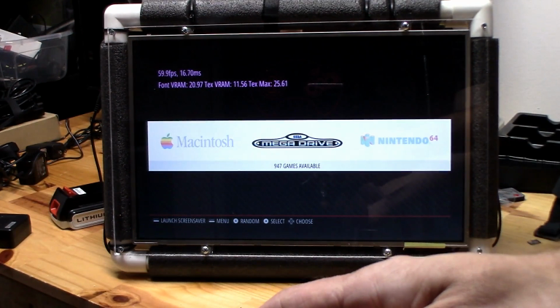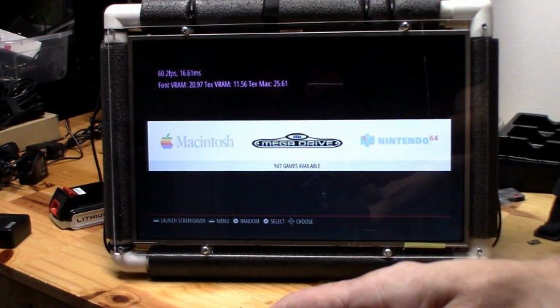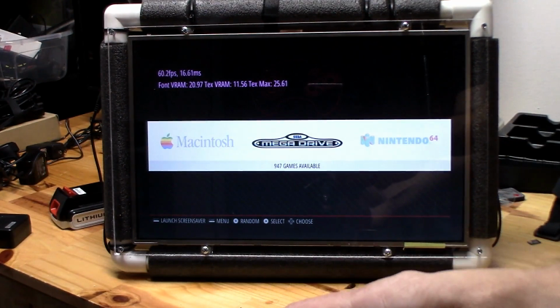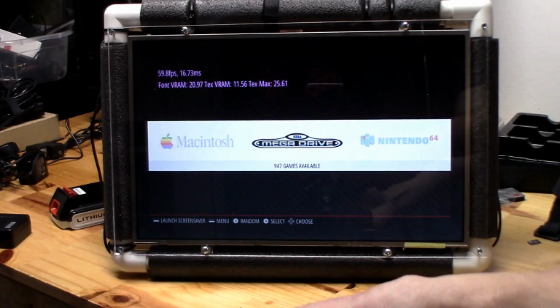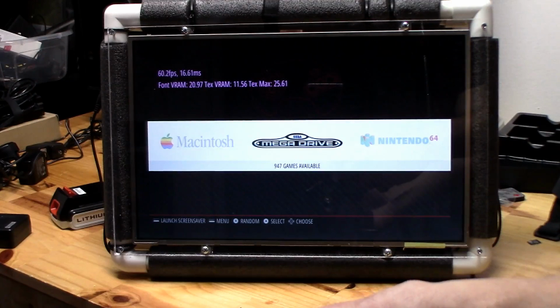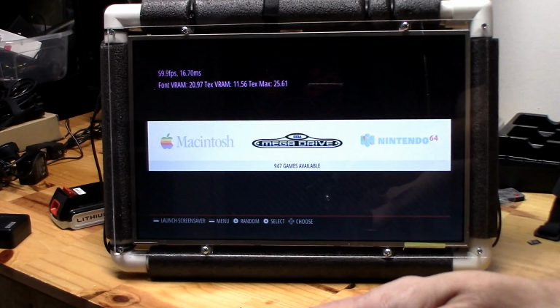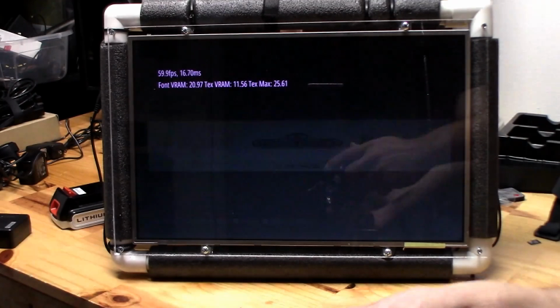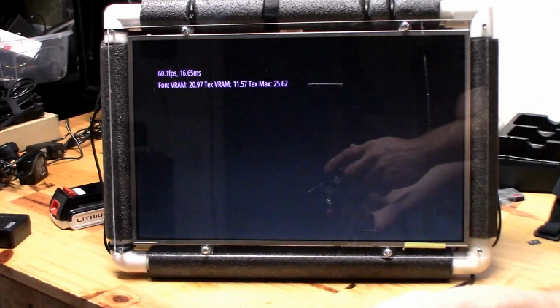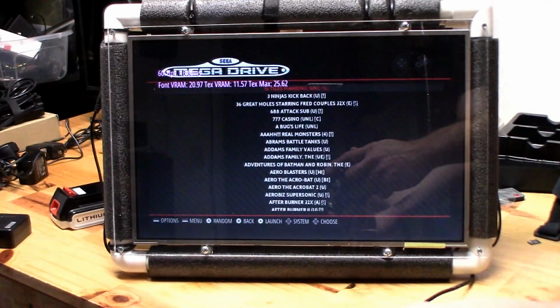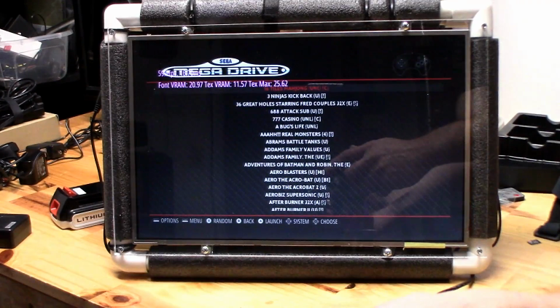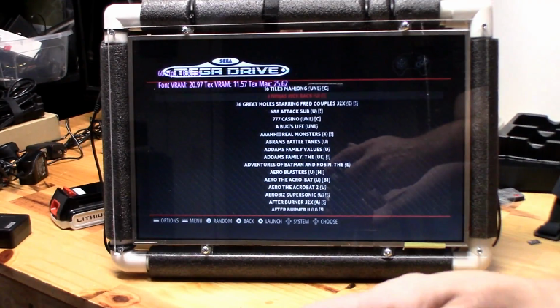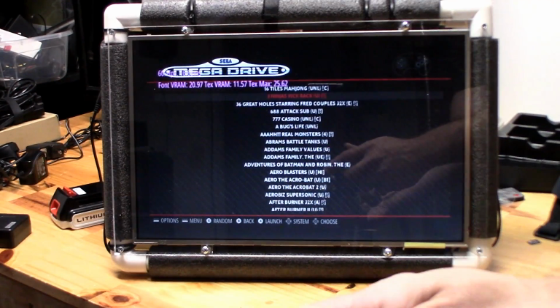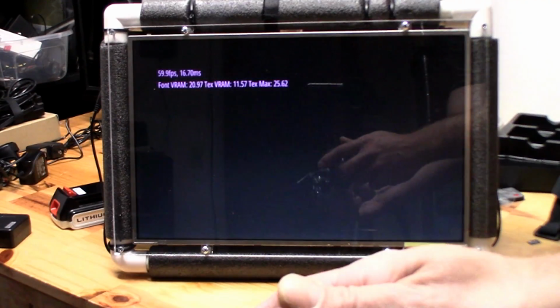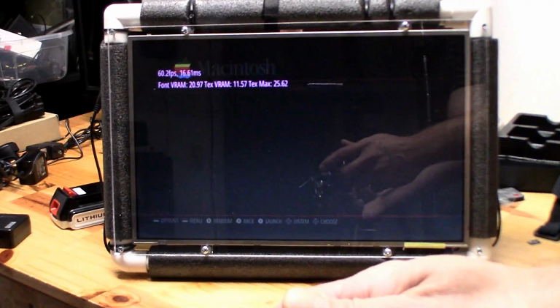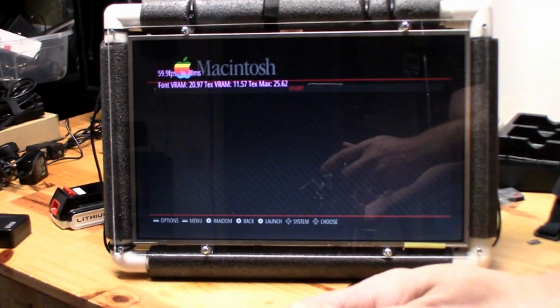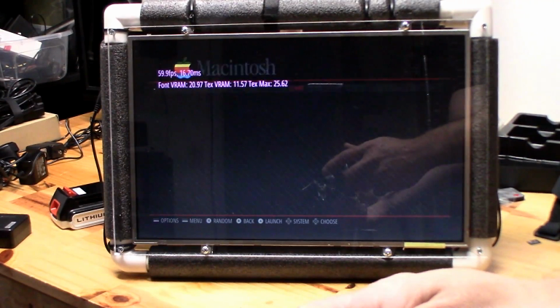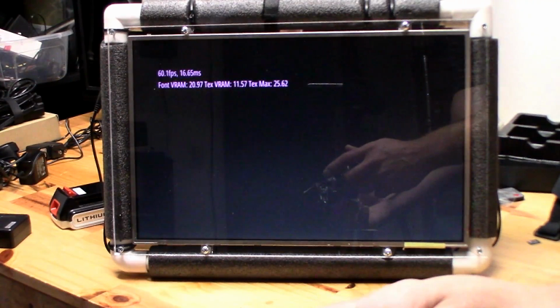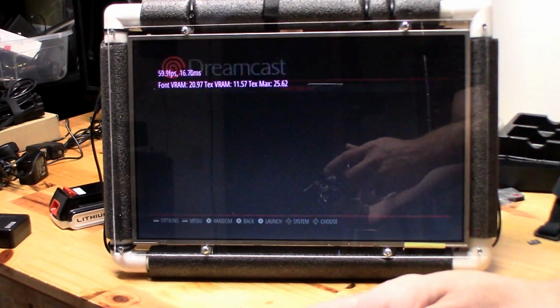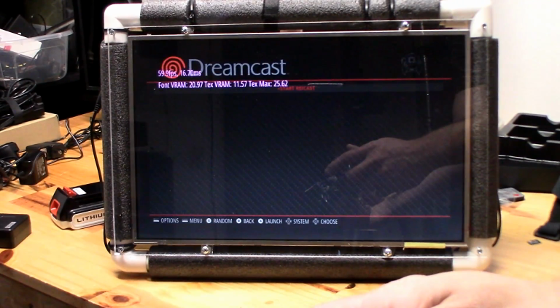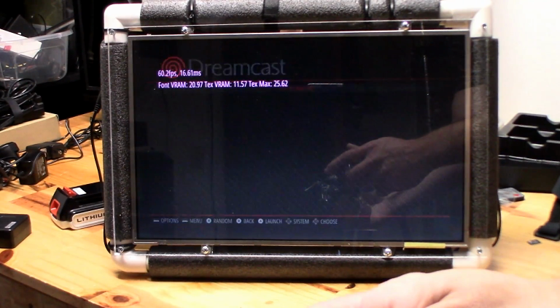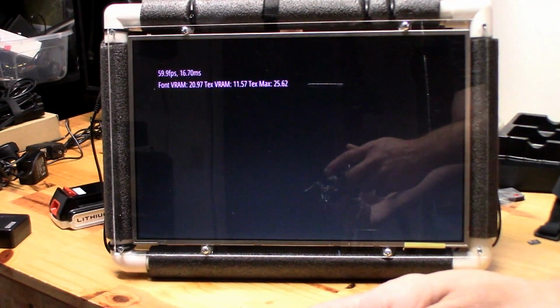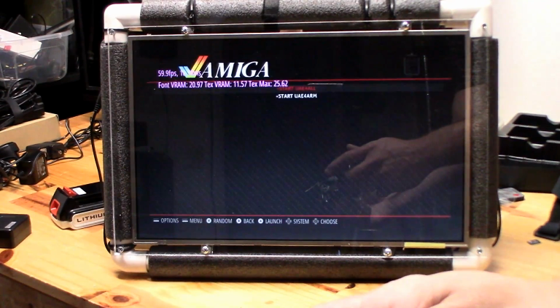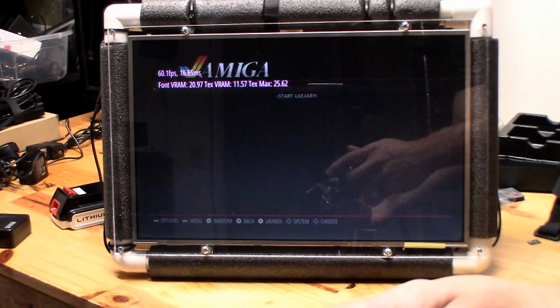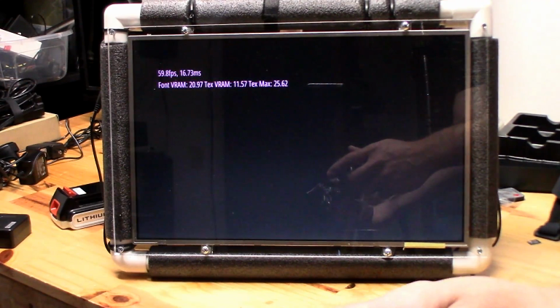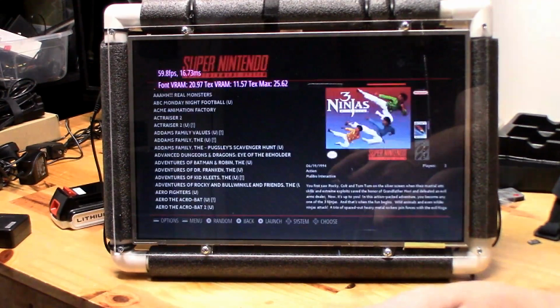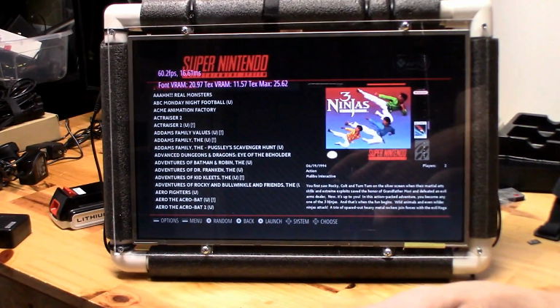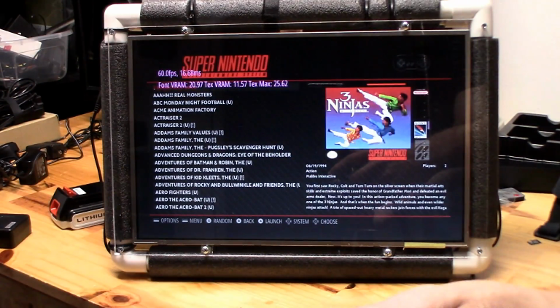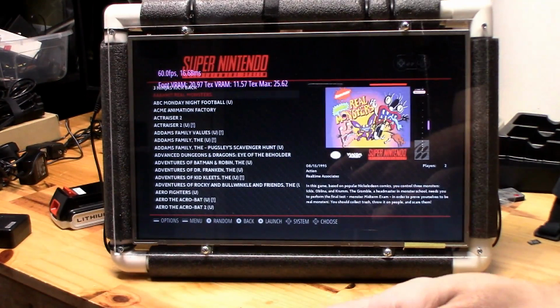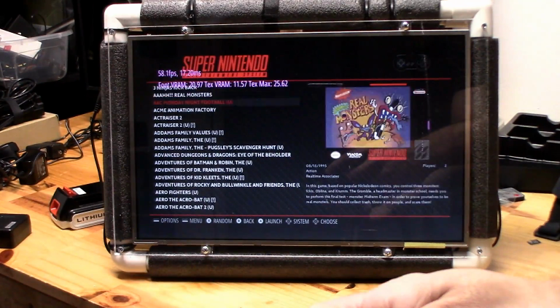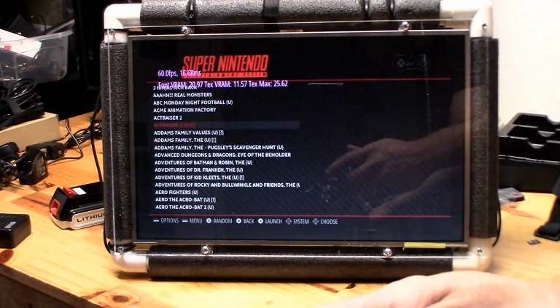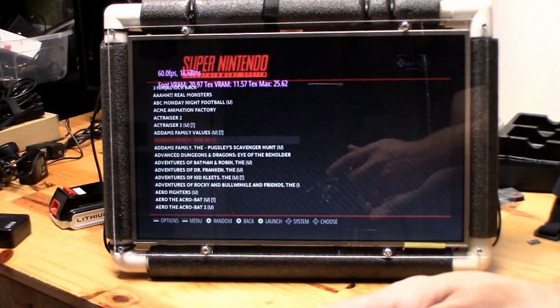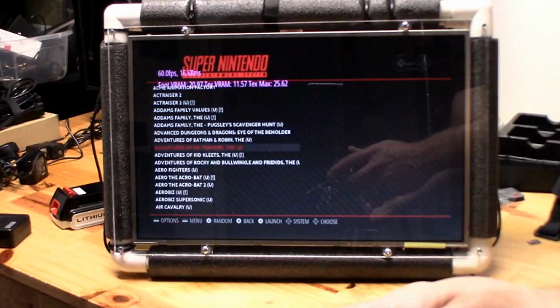All right, let's power it up — 5 volts on the Raspberry Pi side and 12 volts on the LCD side.